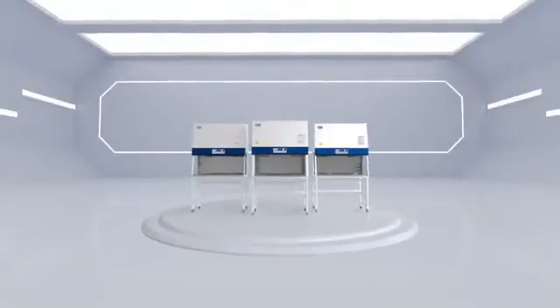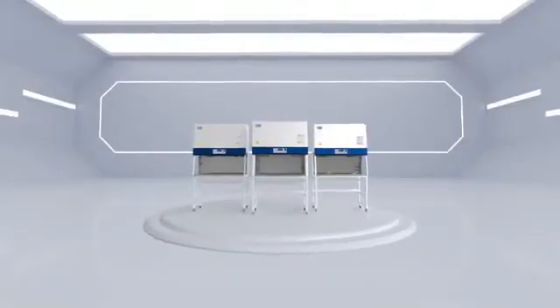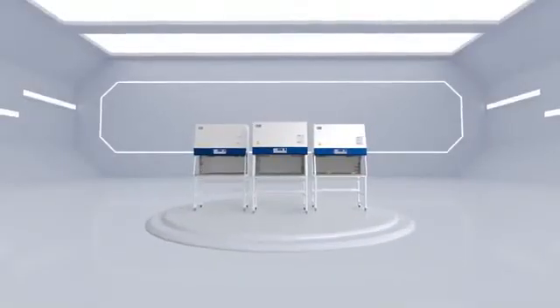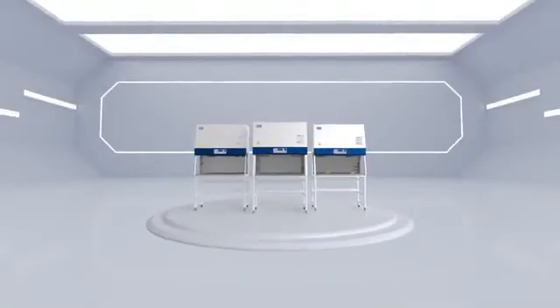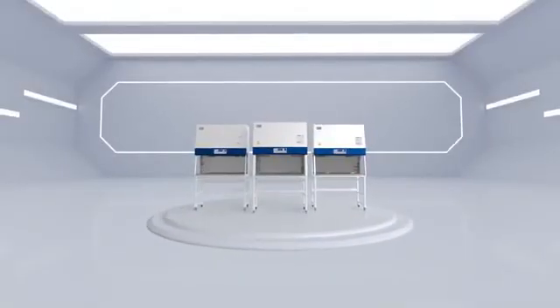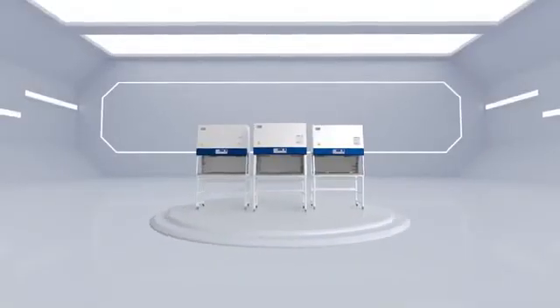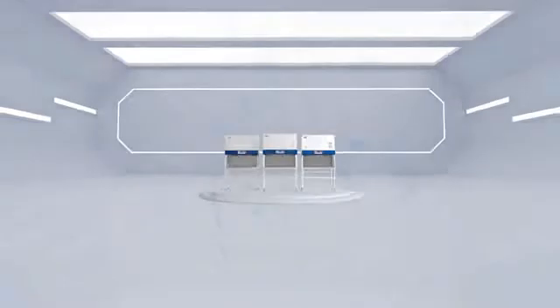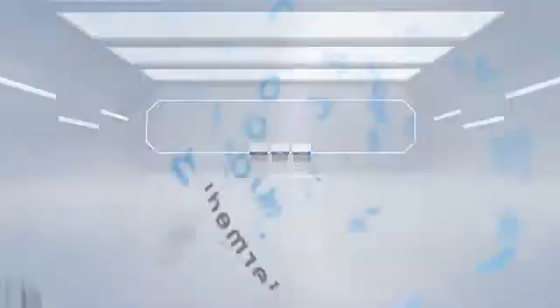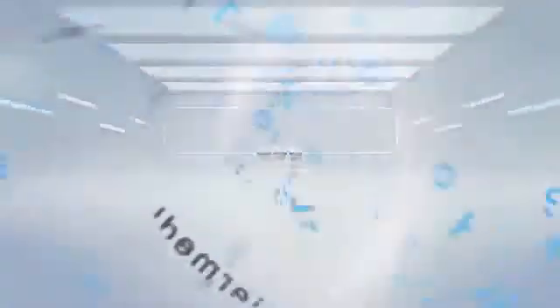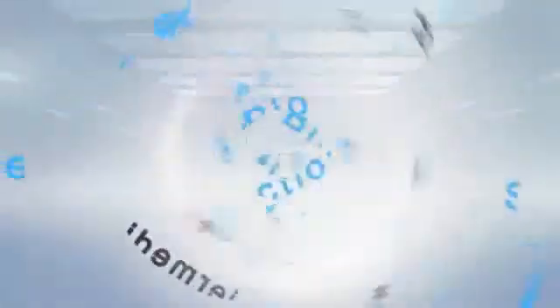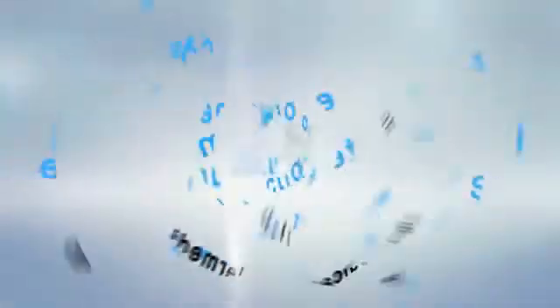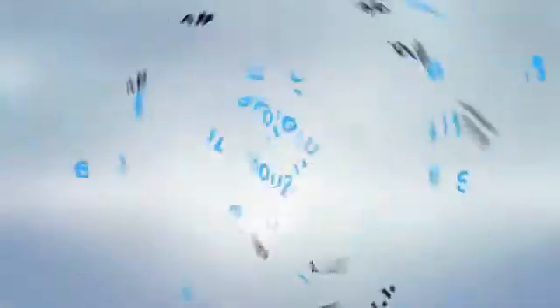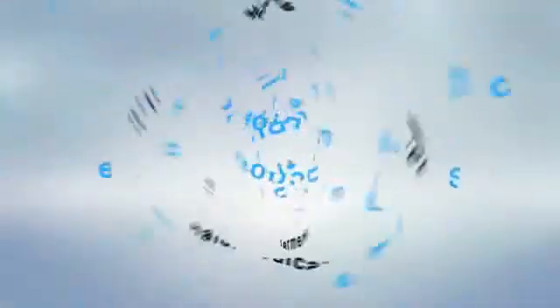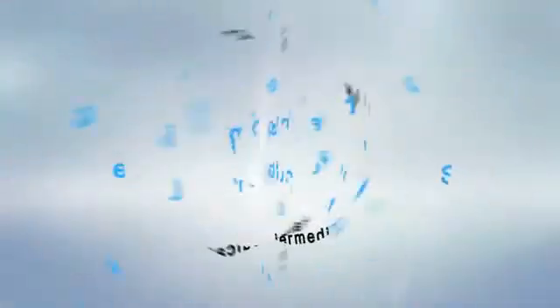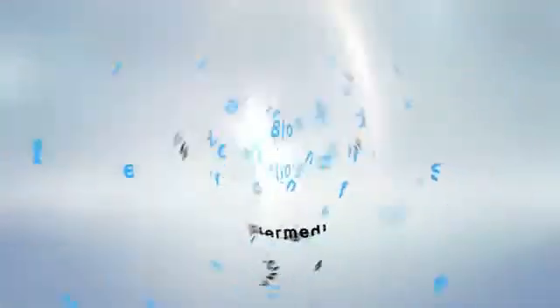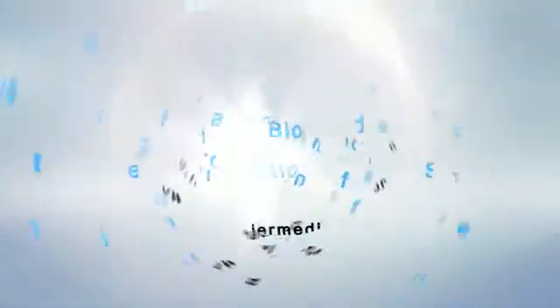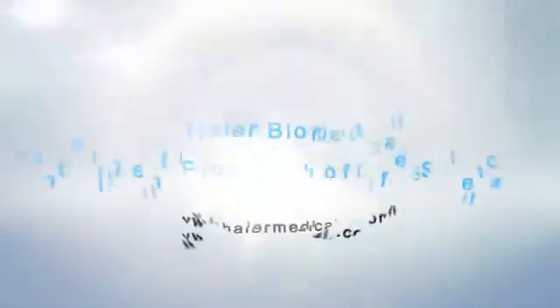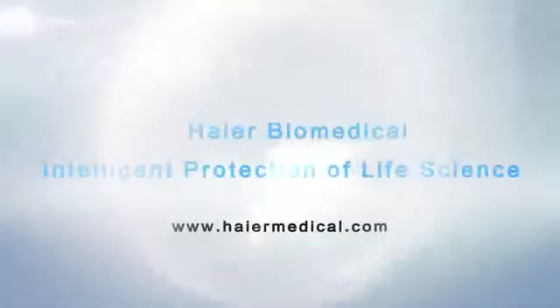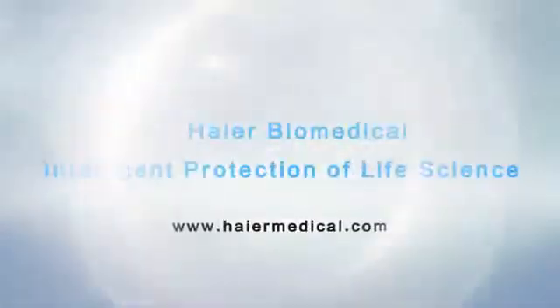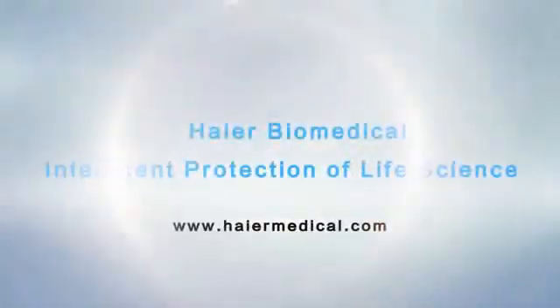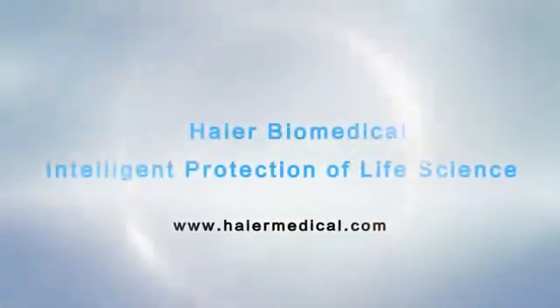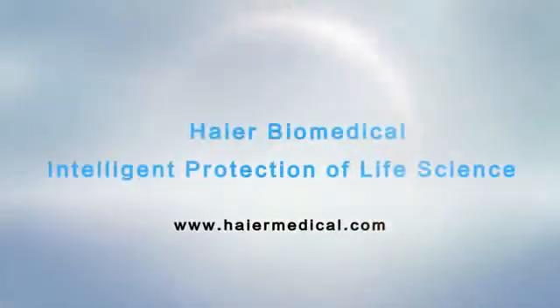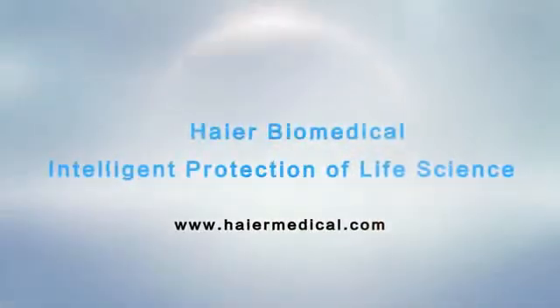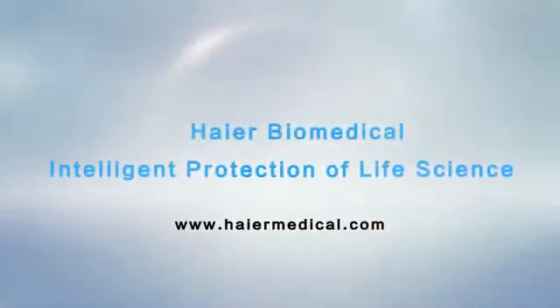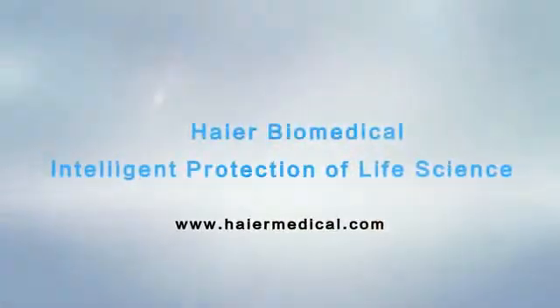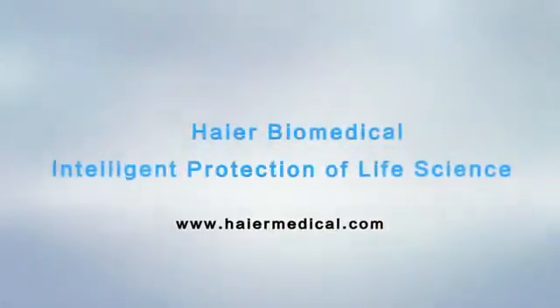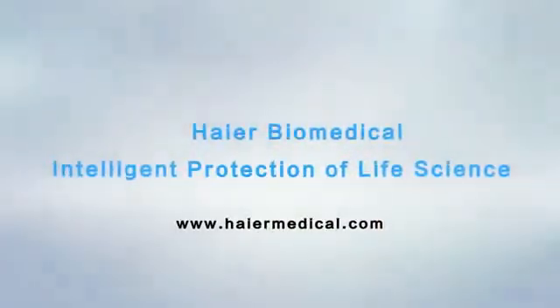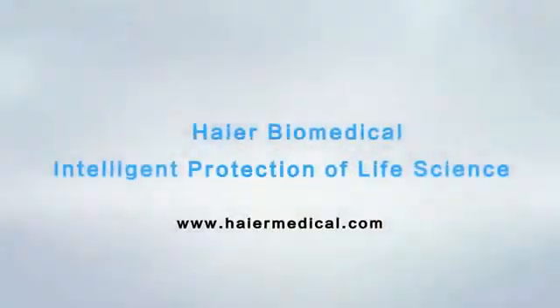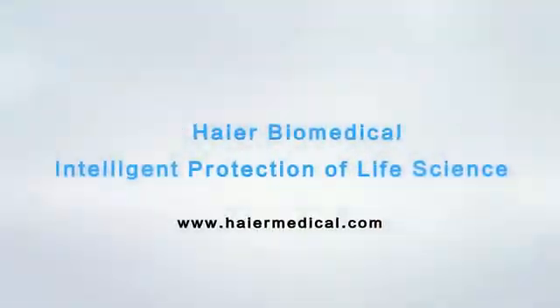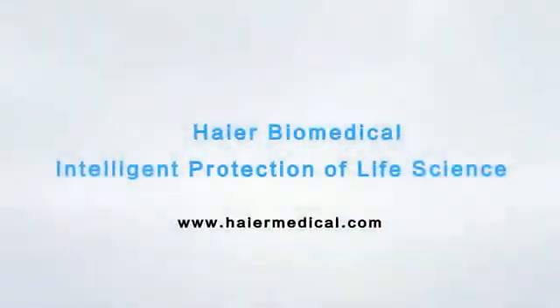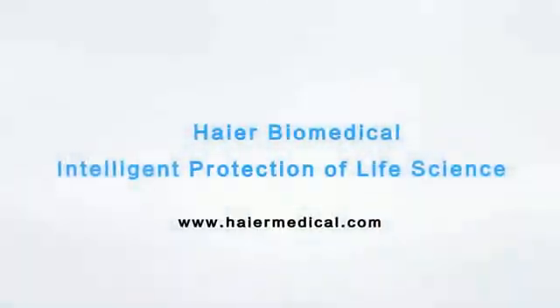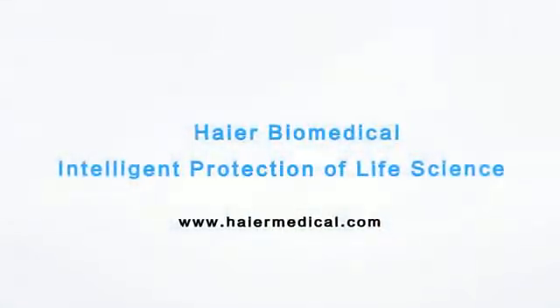Higher Biomedical — intelligent protection of life science.